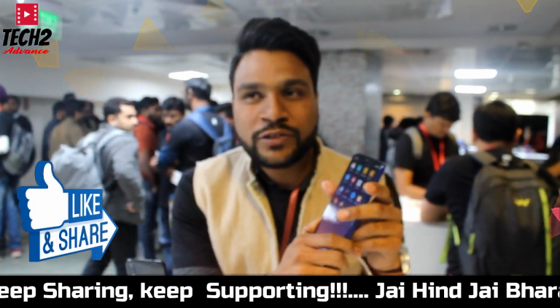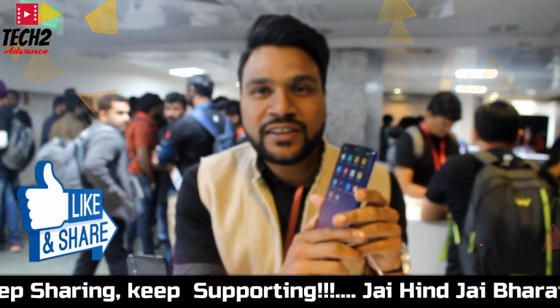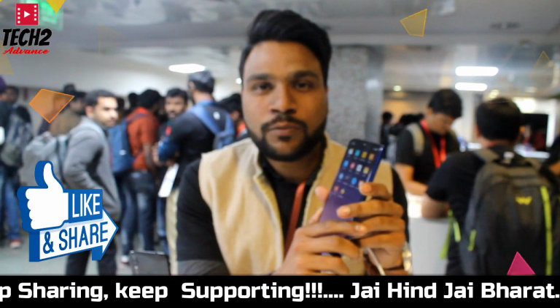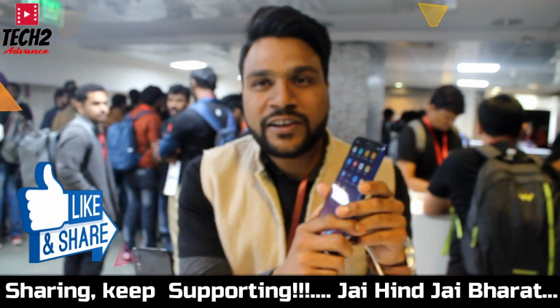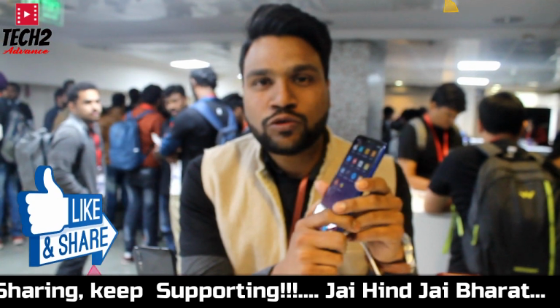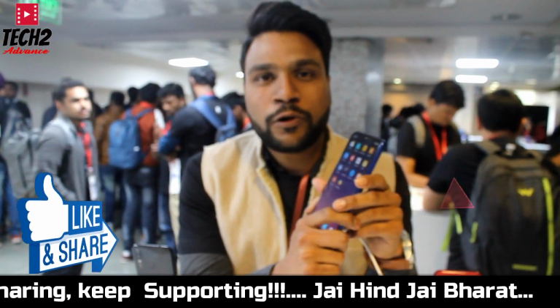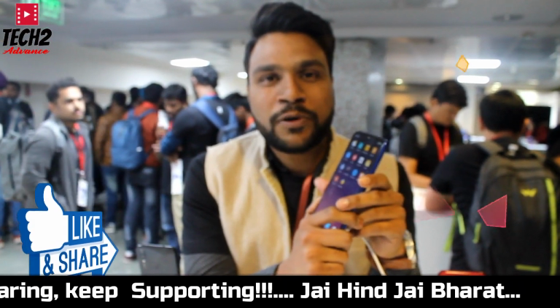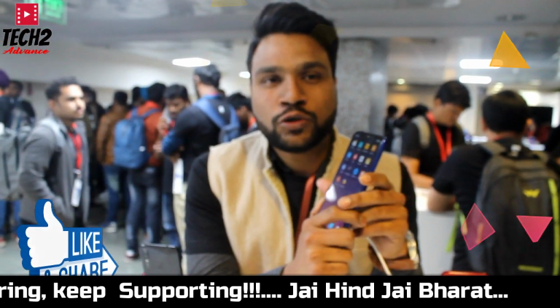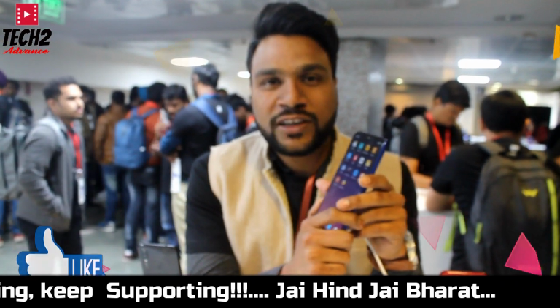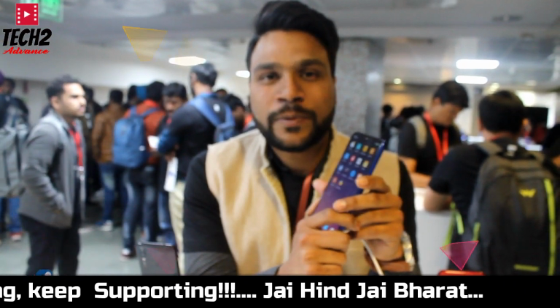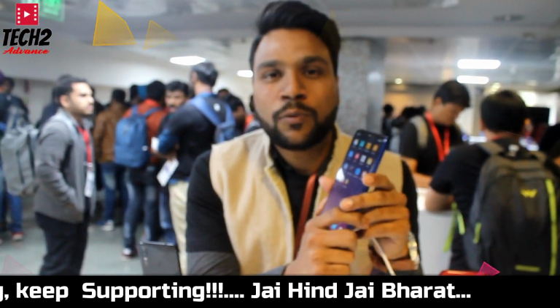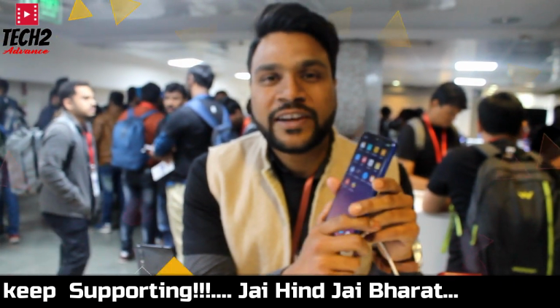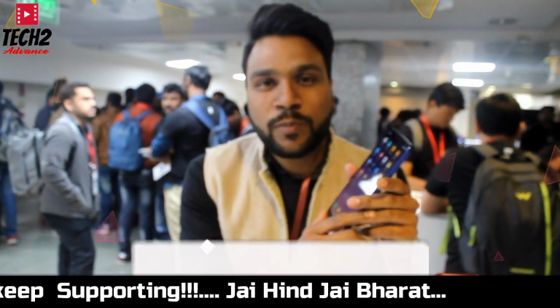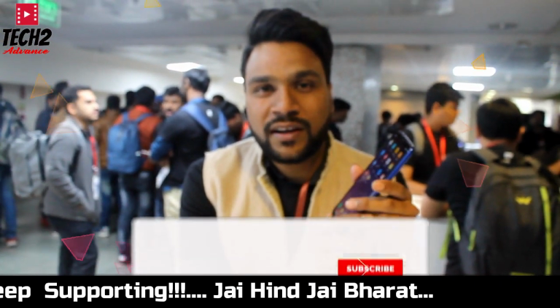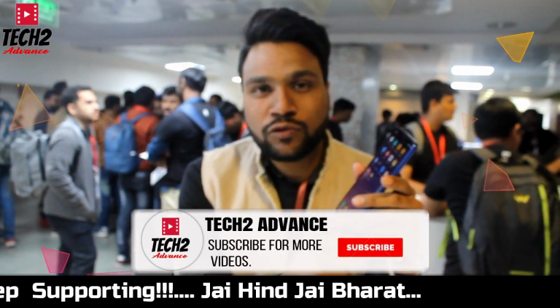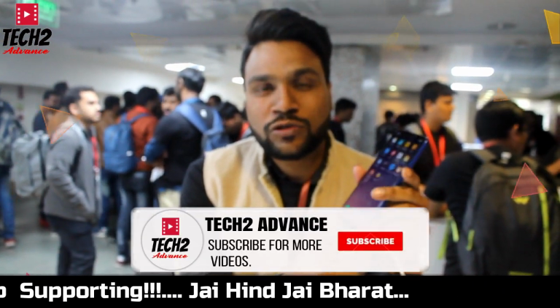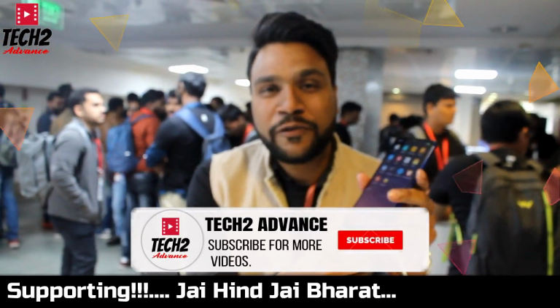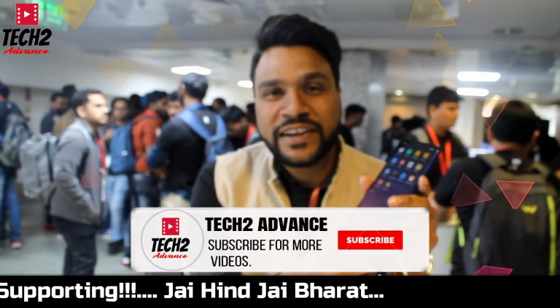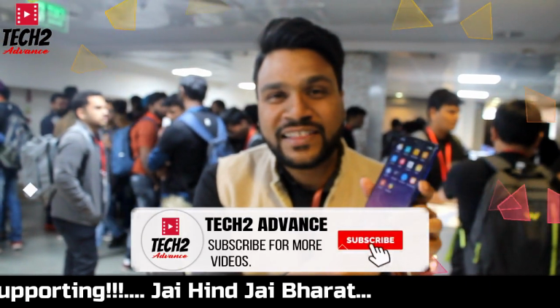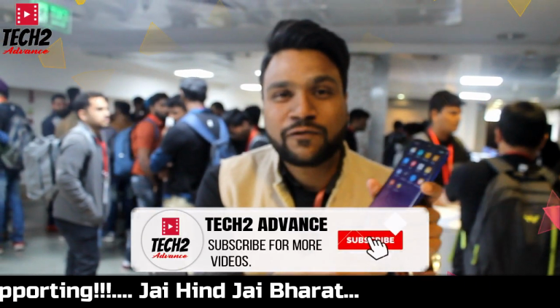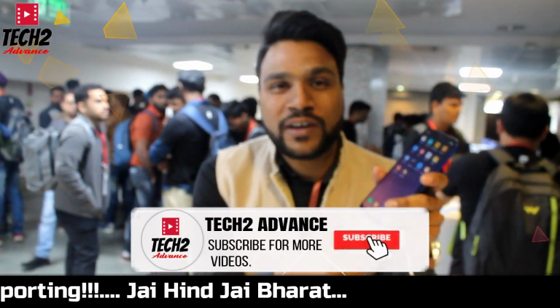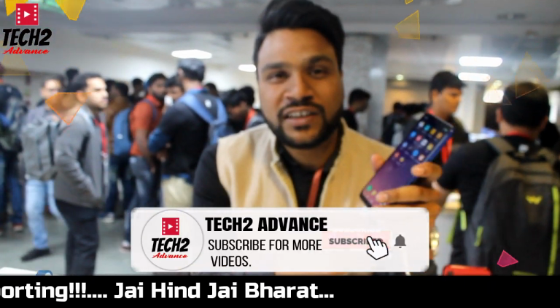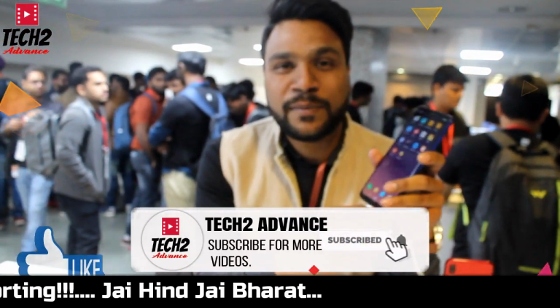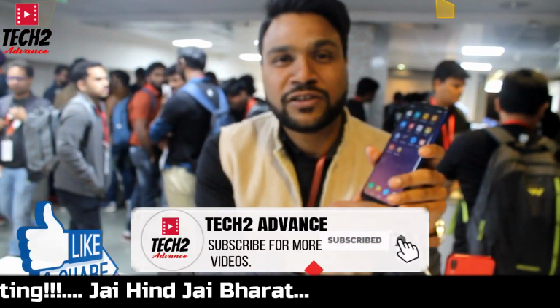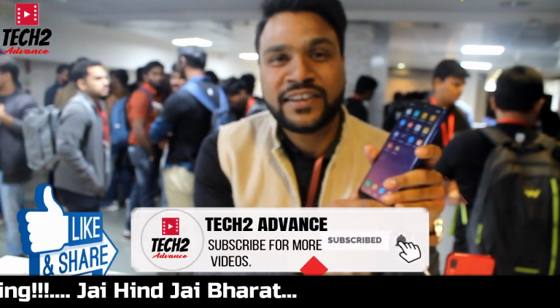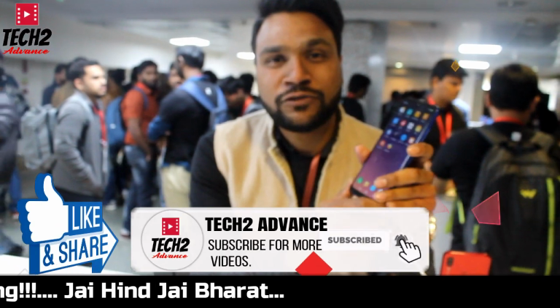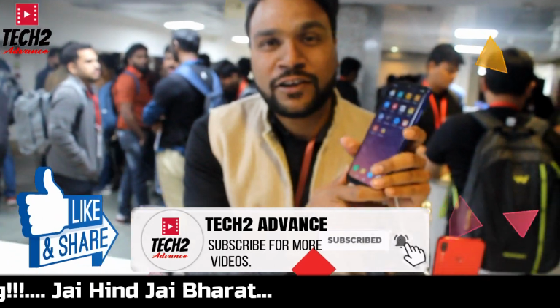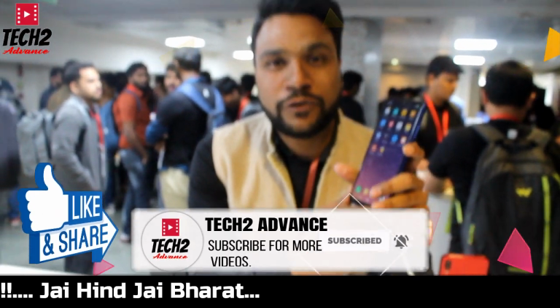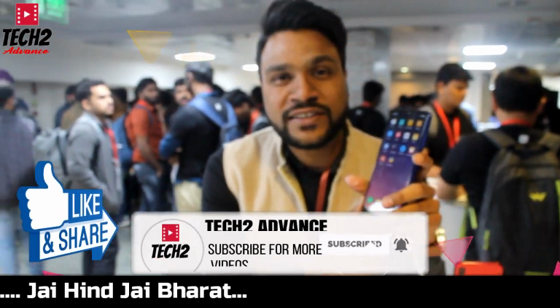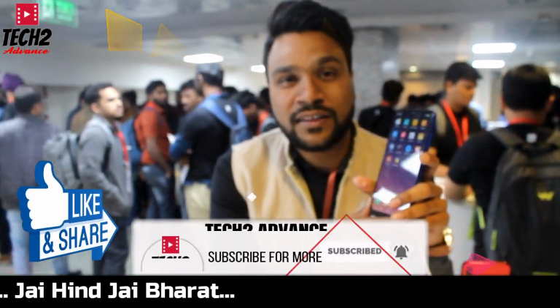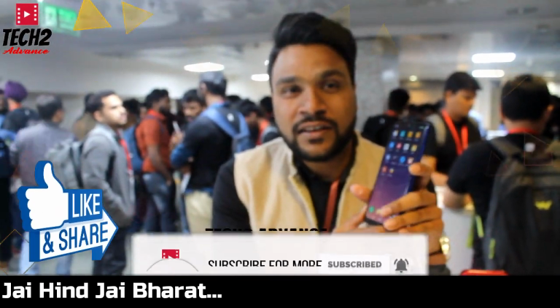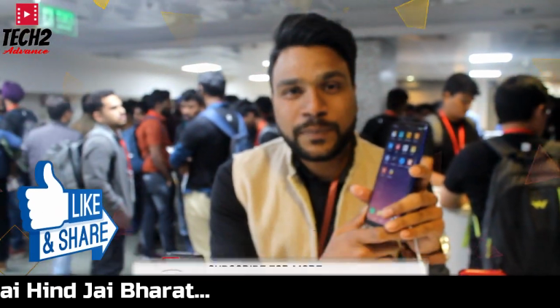So guys, I hope you have seen more videos and enjoyed this video. Thanks for watching. I hope you enjoyed this video. See you soon.